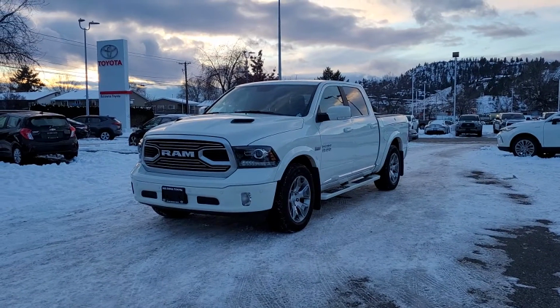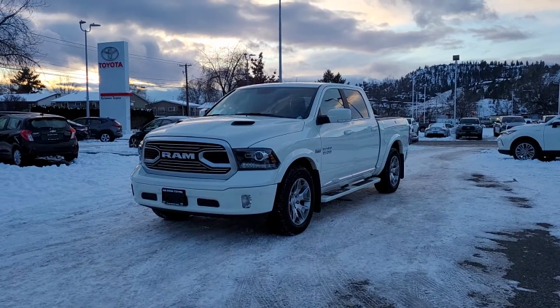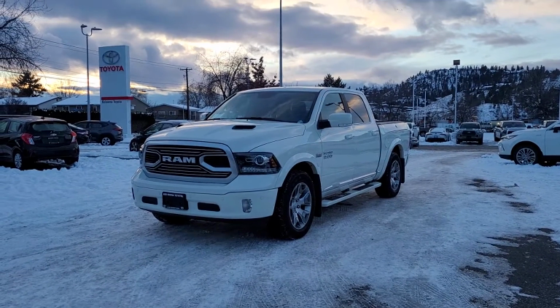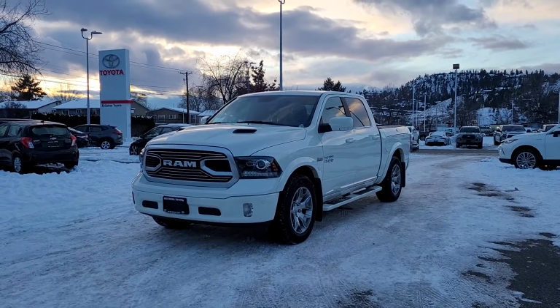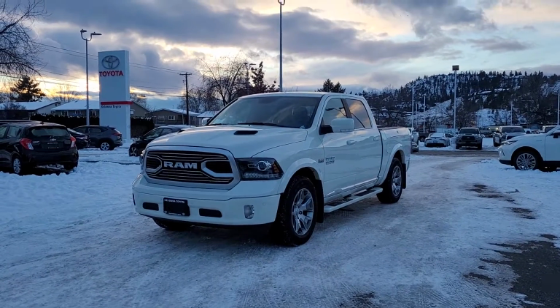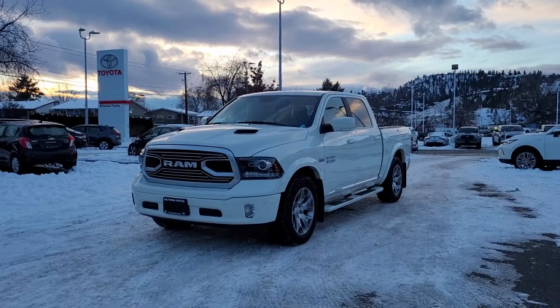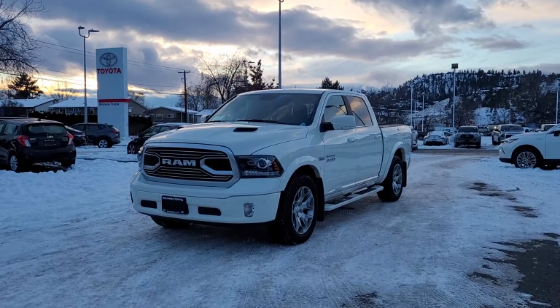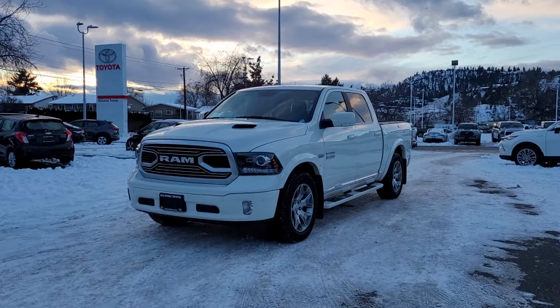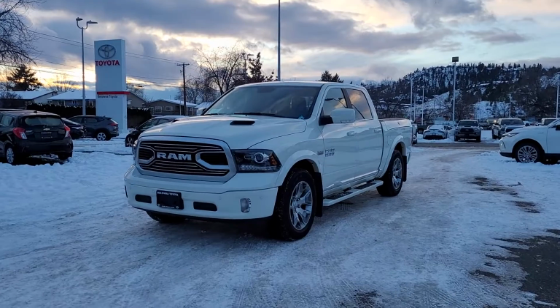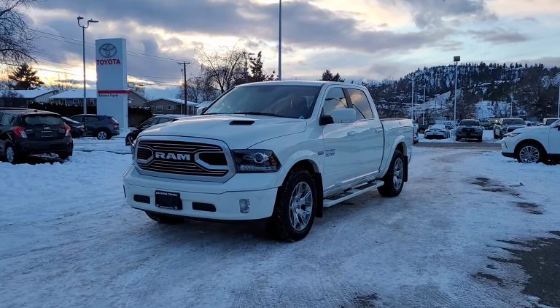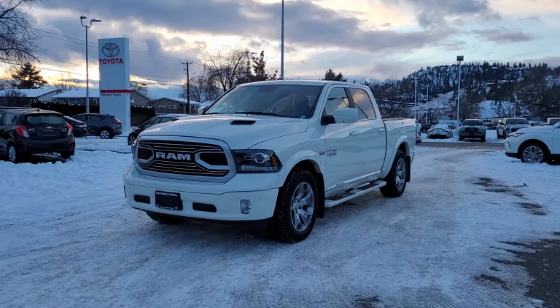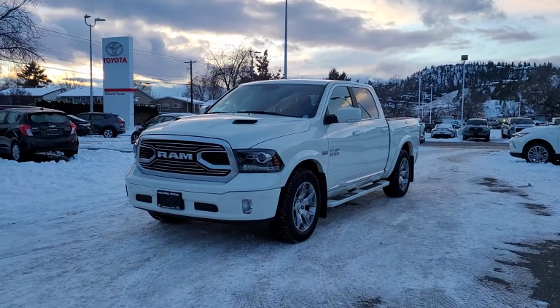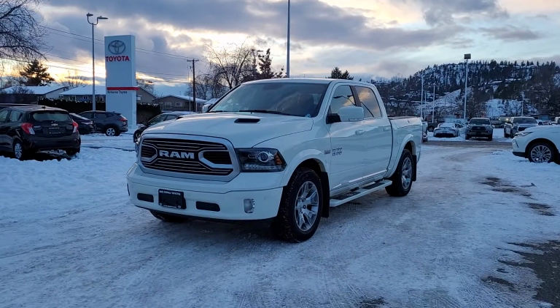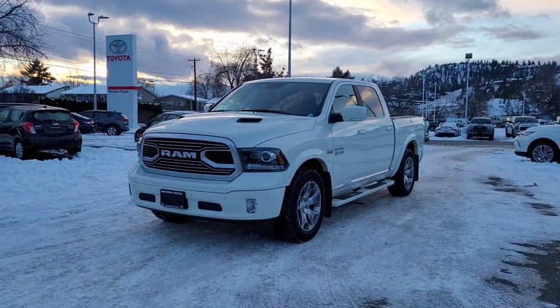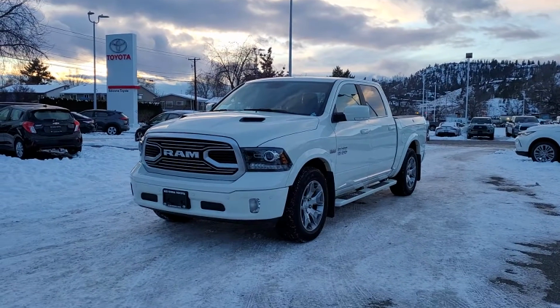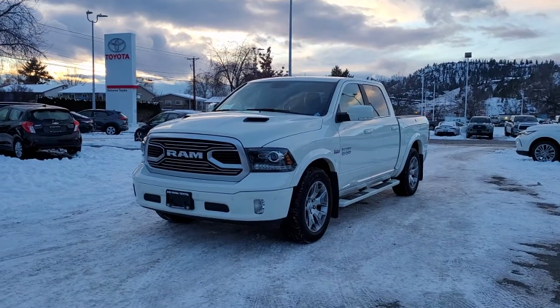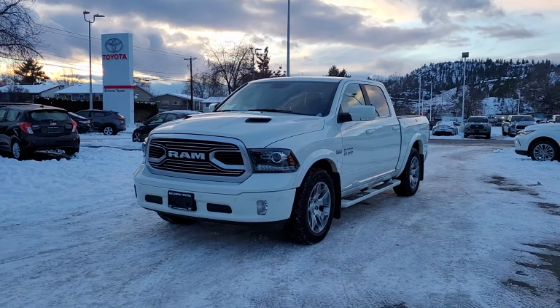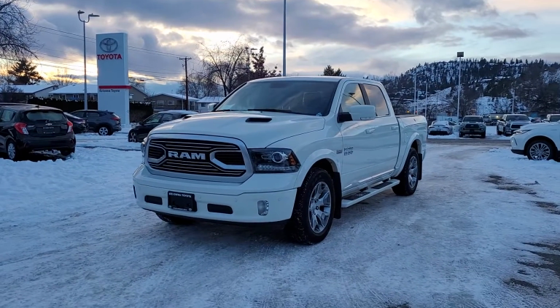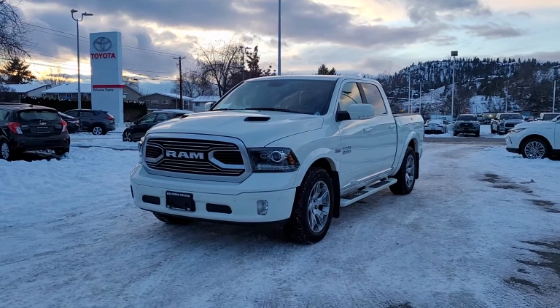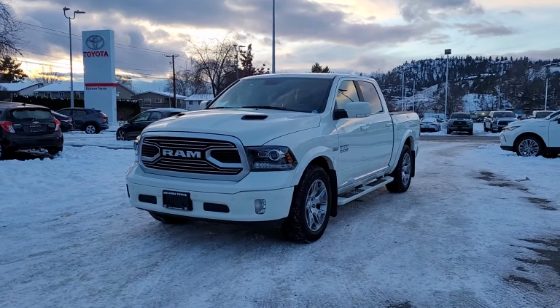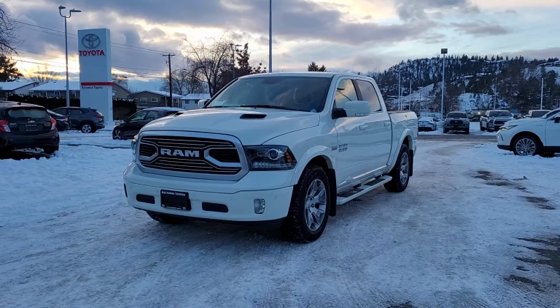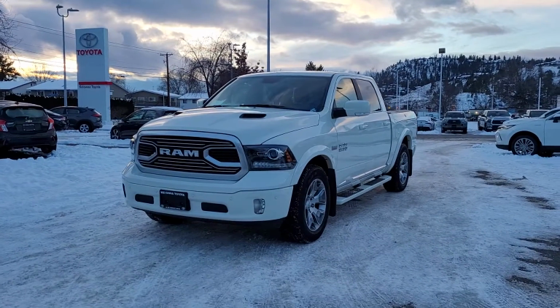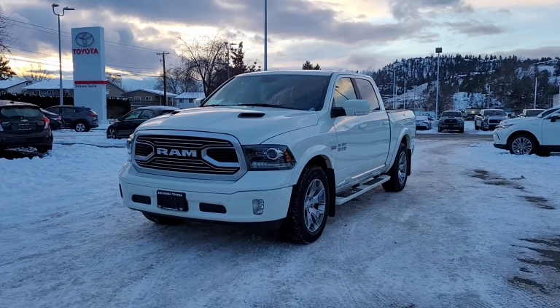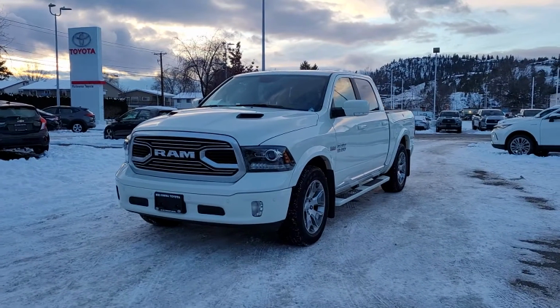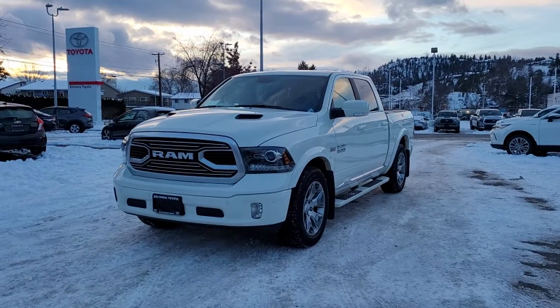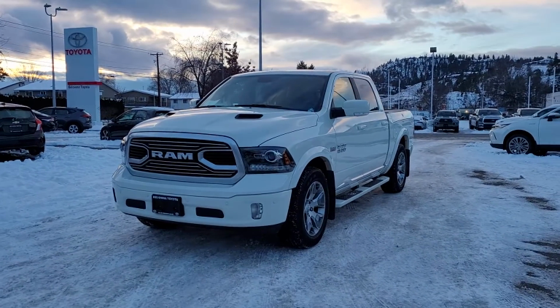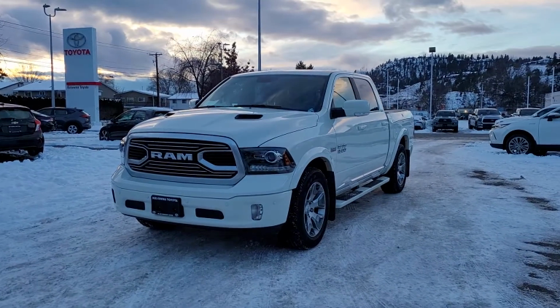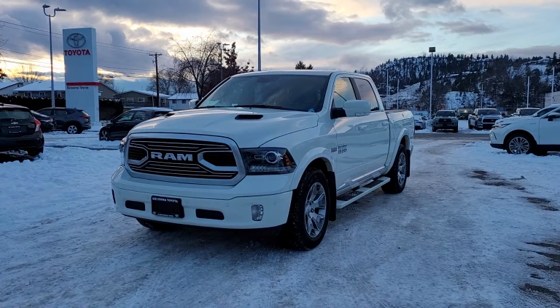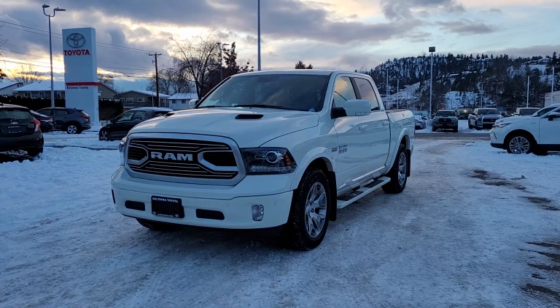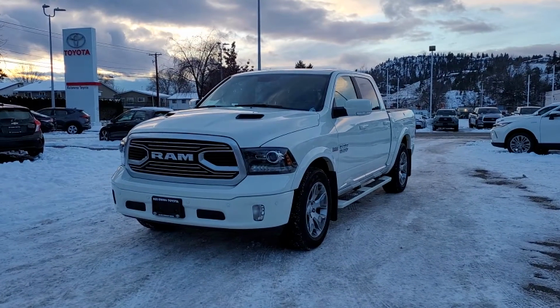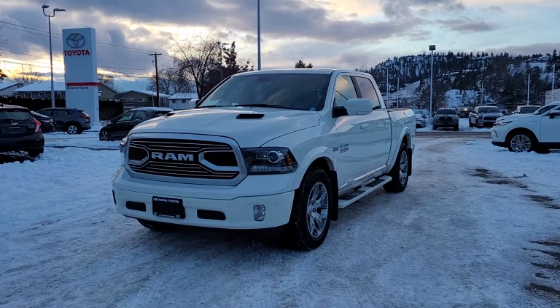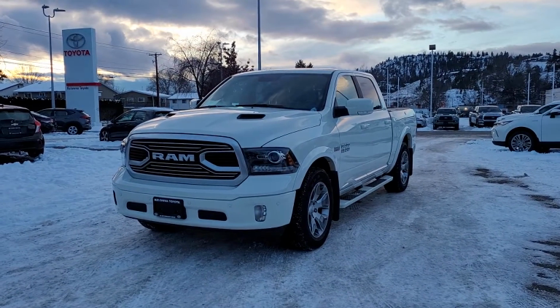Power for this Ram comes from a 5.7 liter V8 engine mated to an automatic transmission and four-wheel drive.